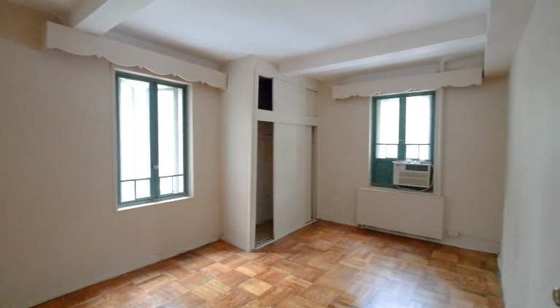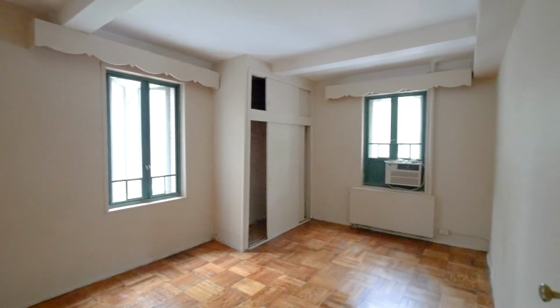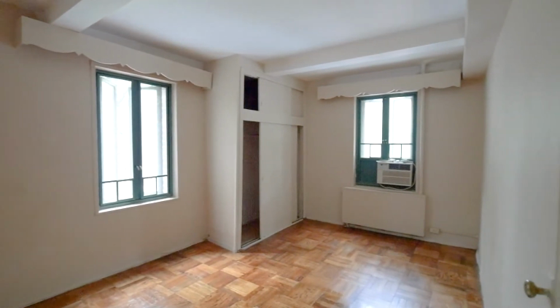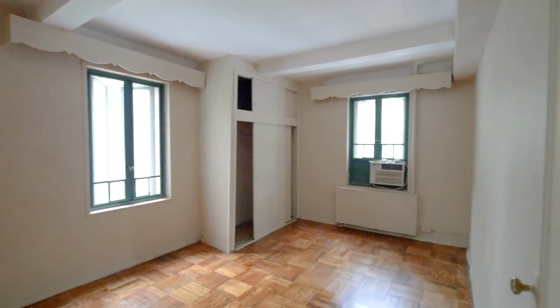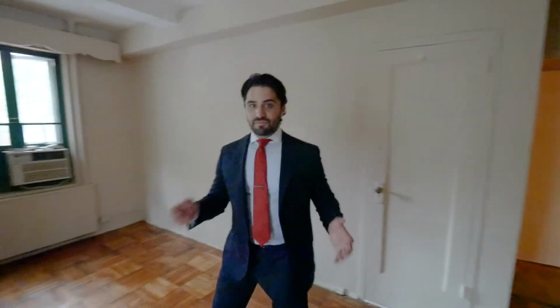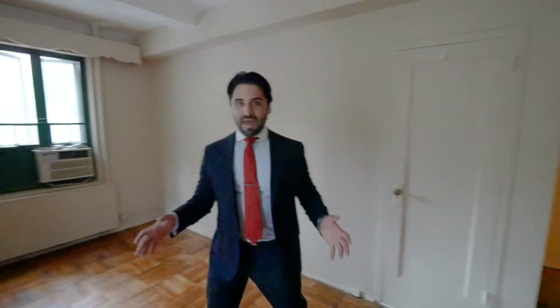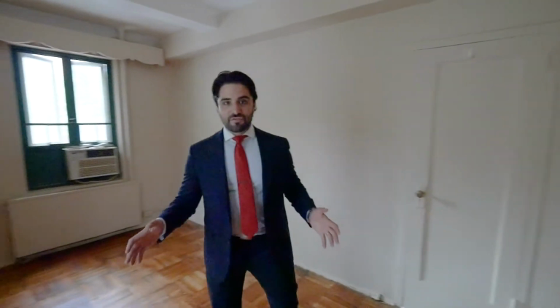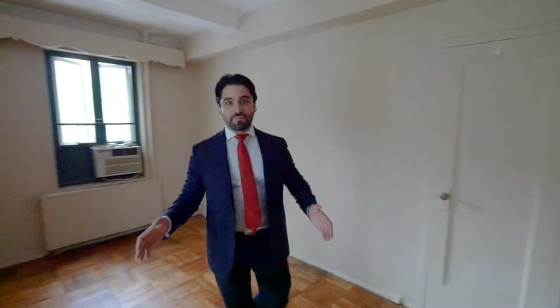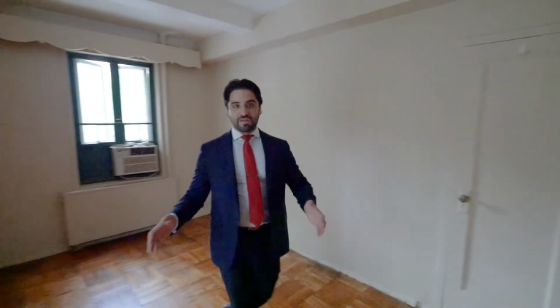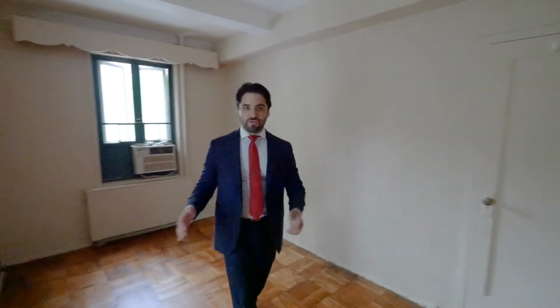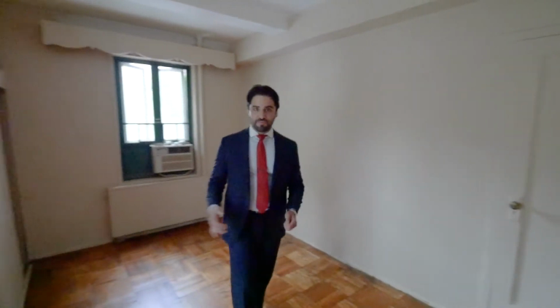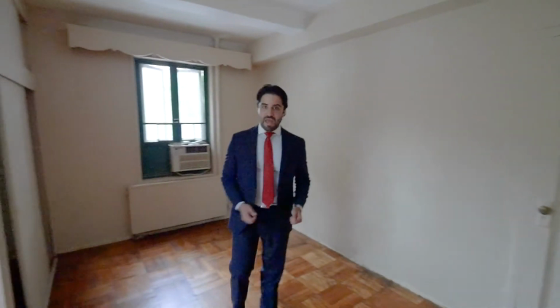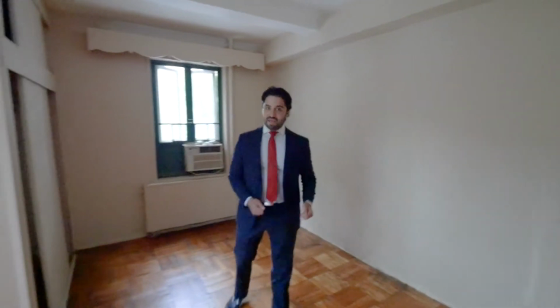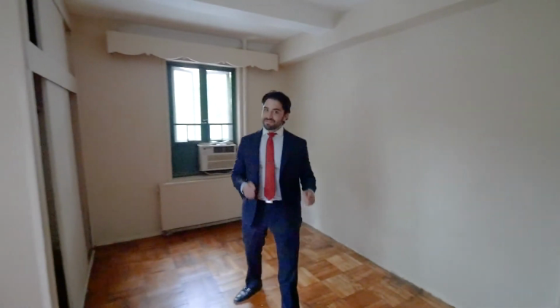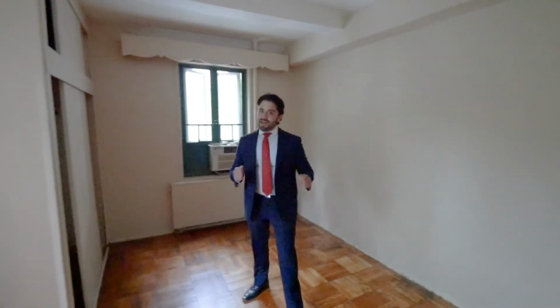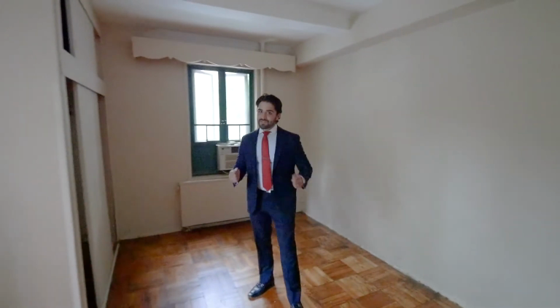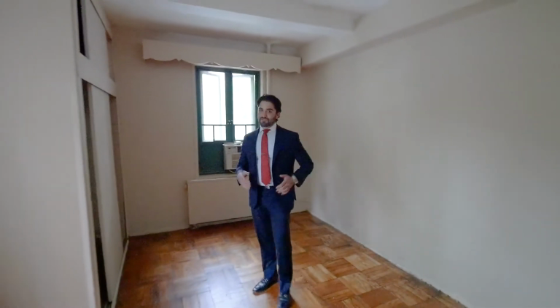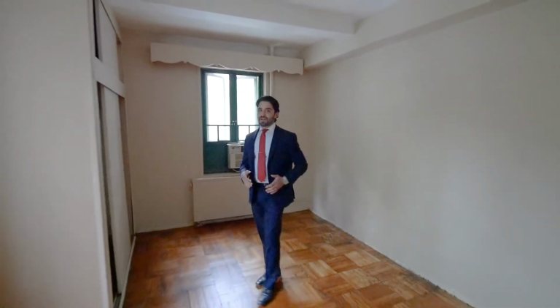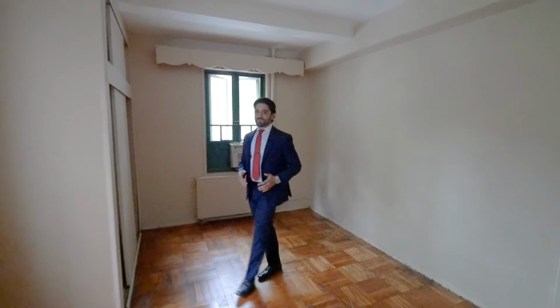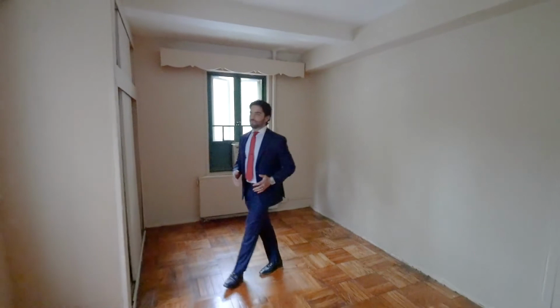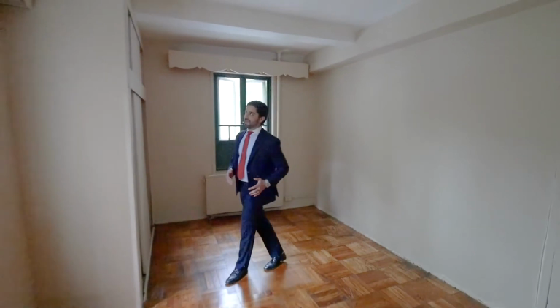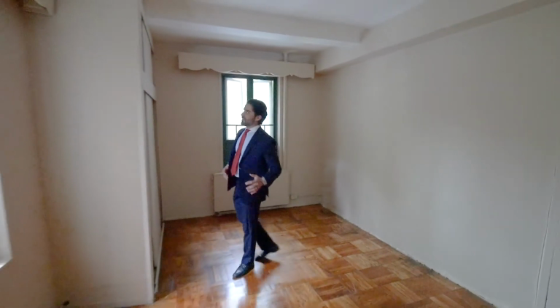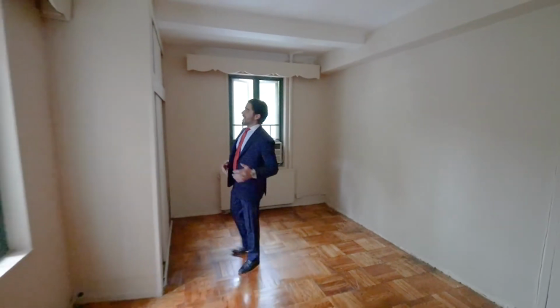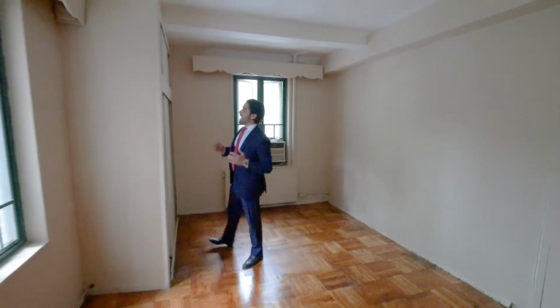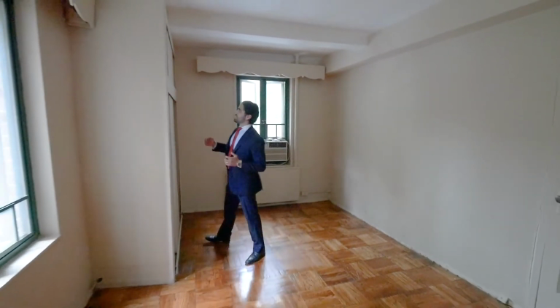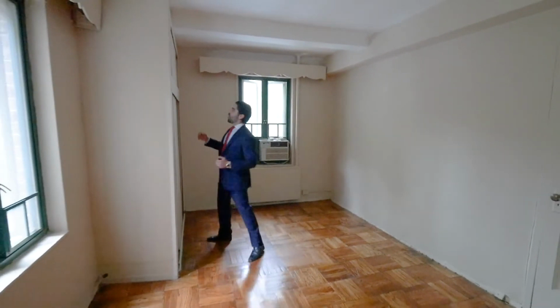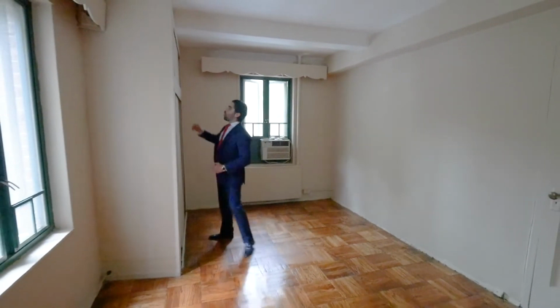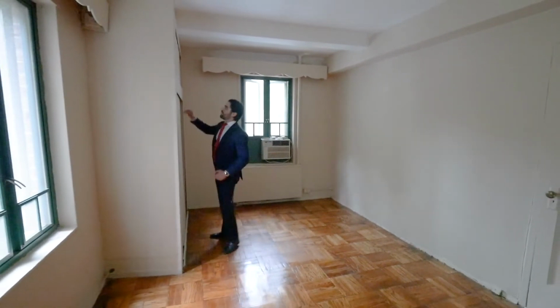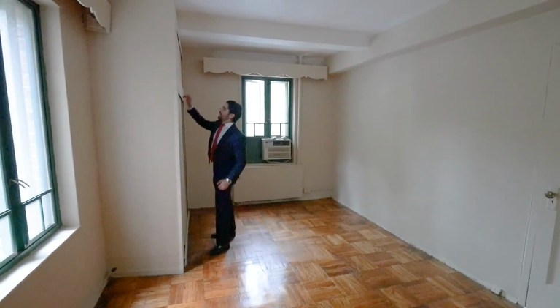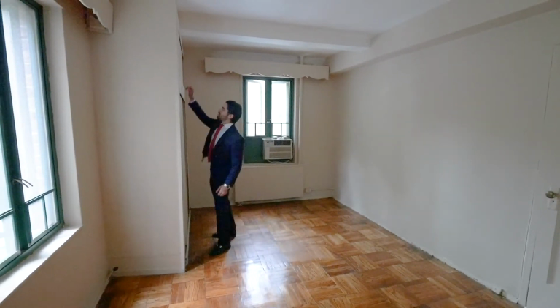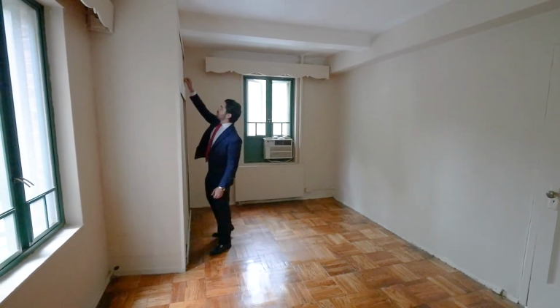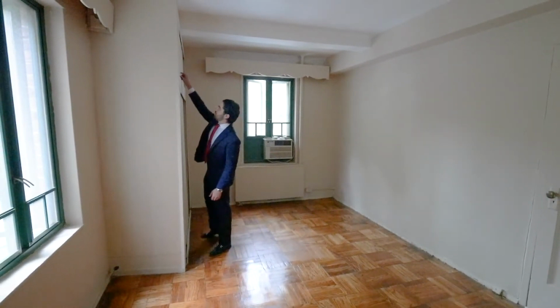This master bedroom has lots of closet space and overhead storage.